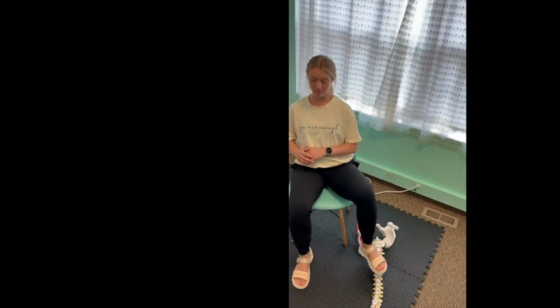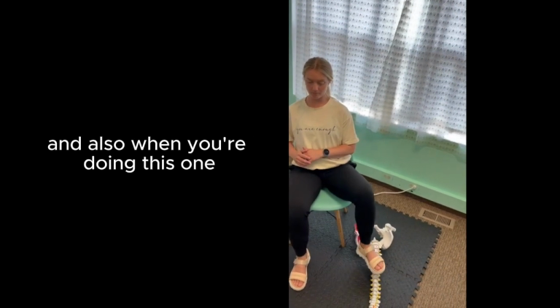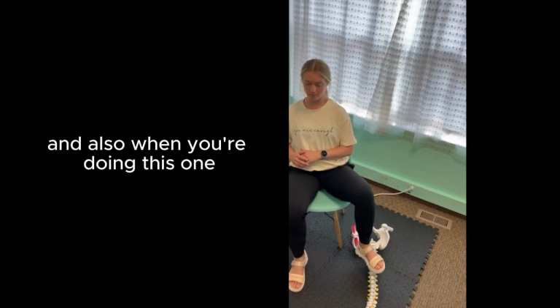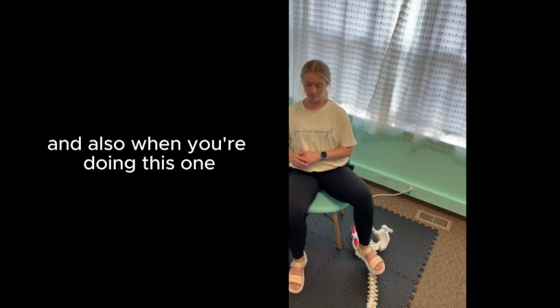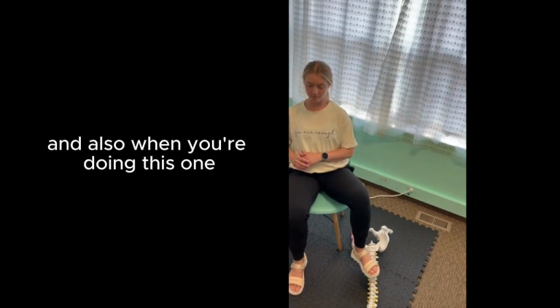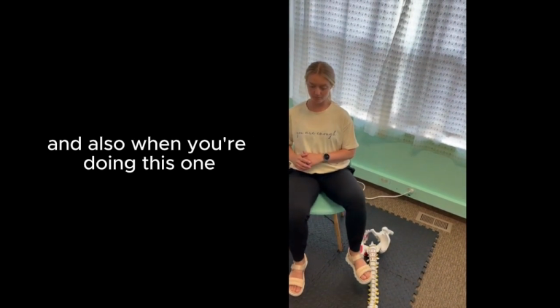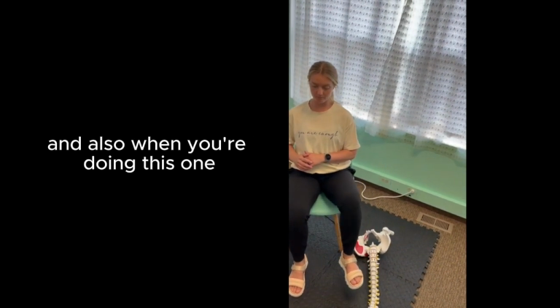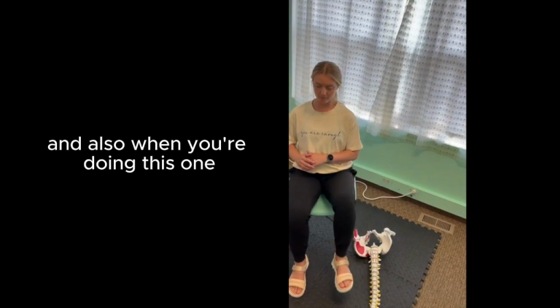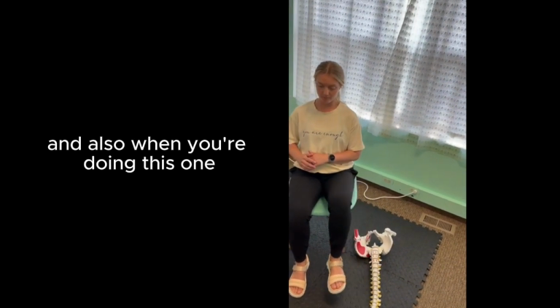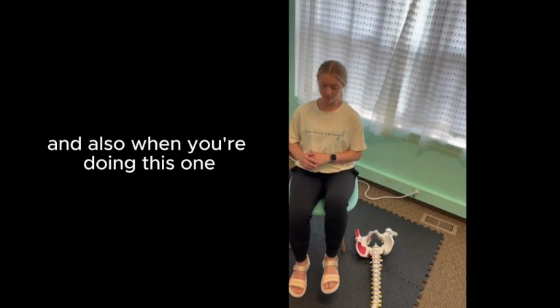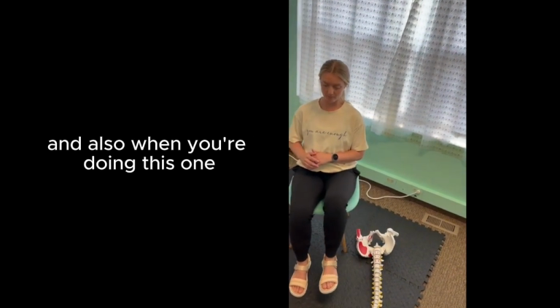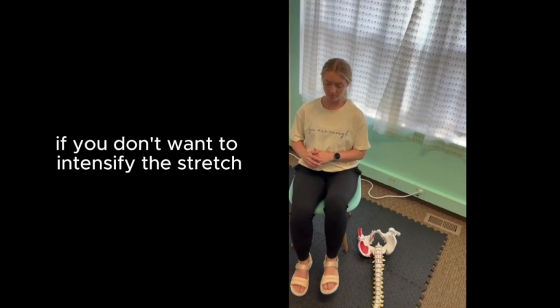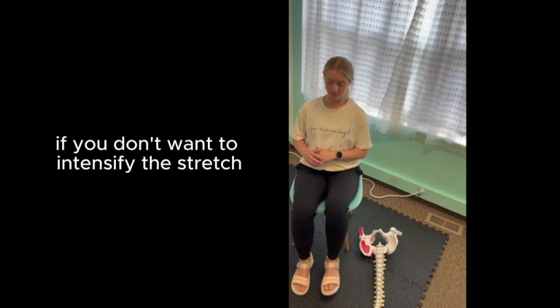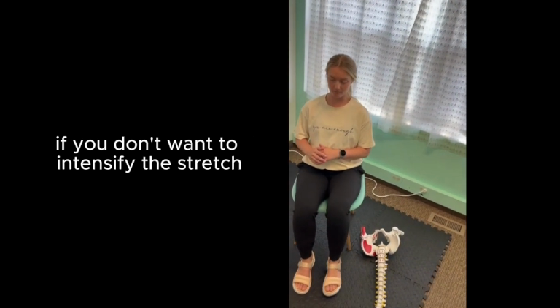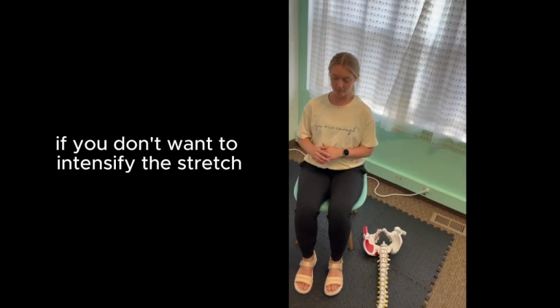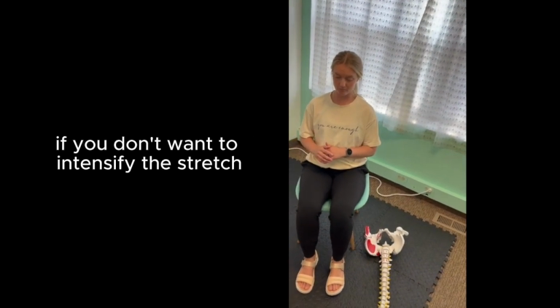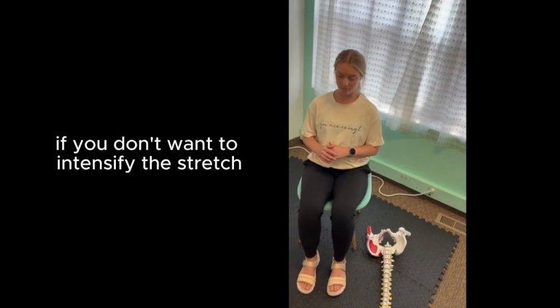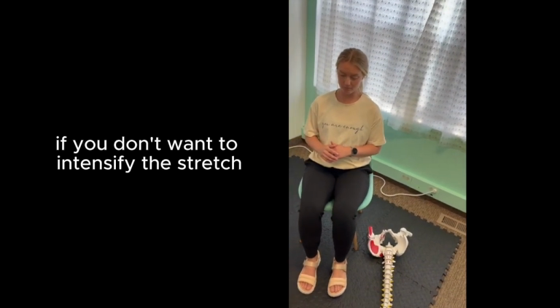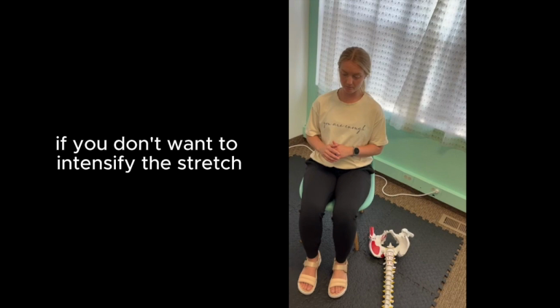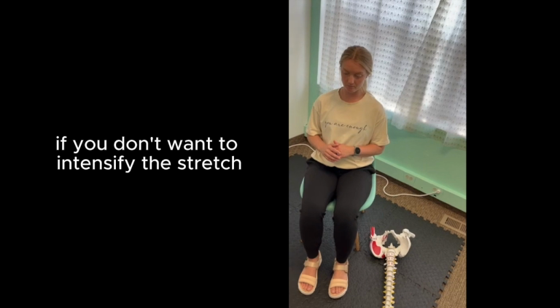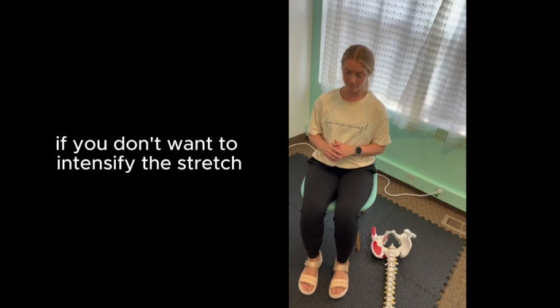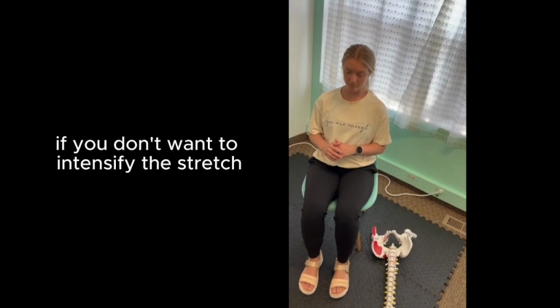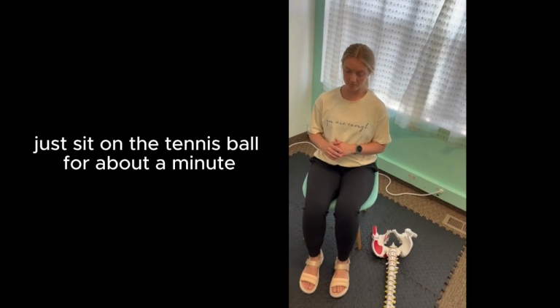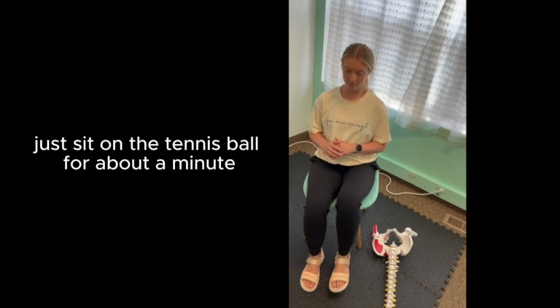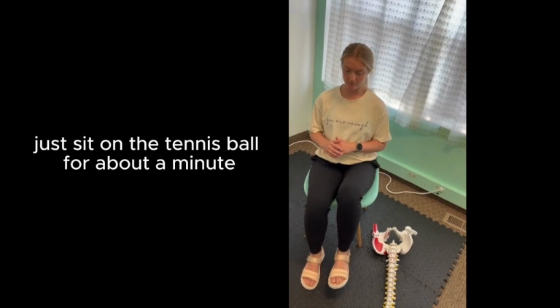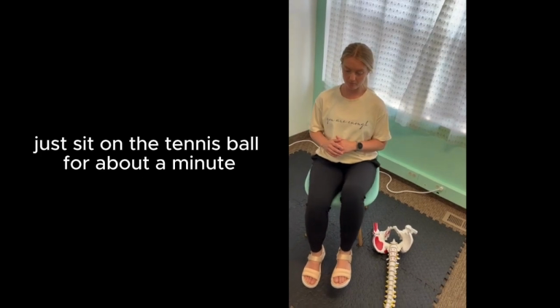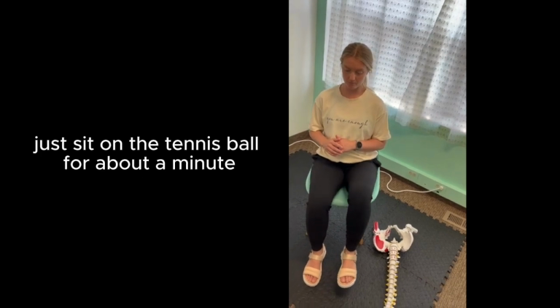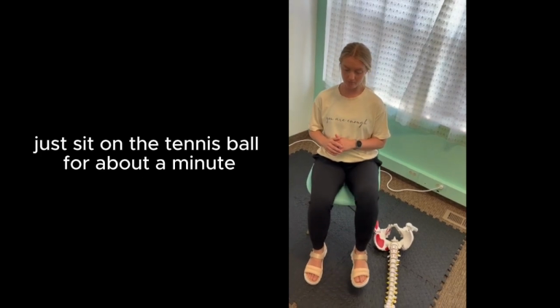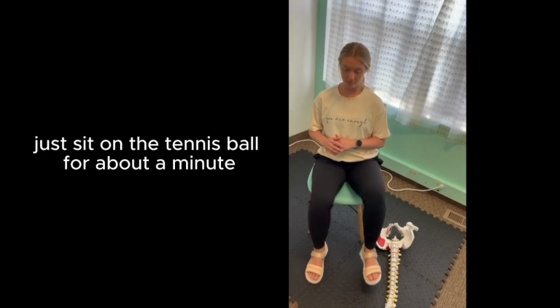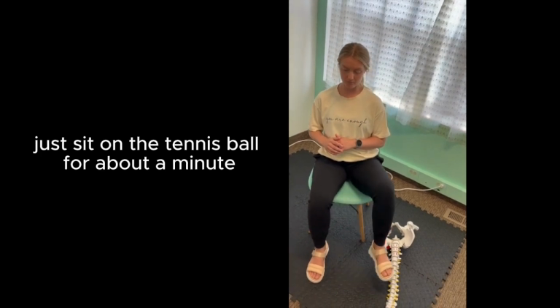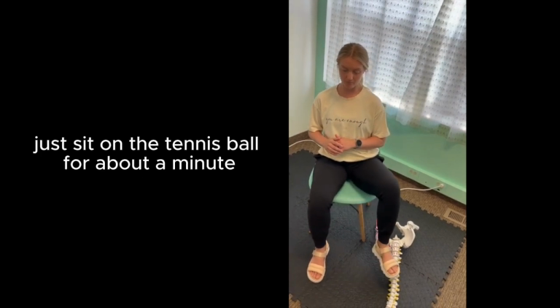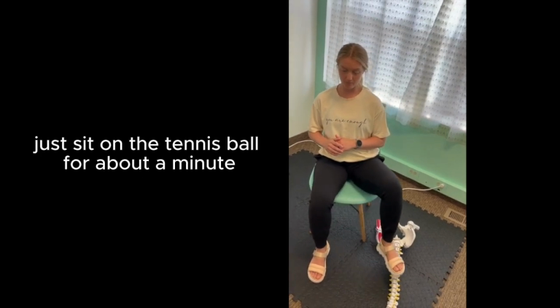Also, when you're doing this one, if you don't want to intensify the stretch, just sit on the tennis ball for about a minute.